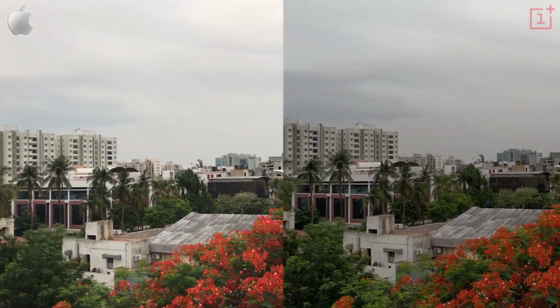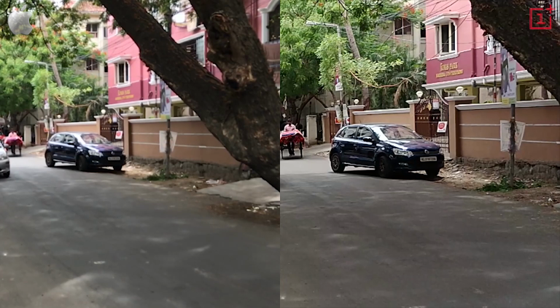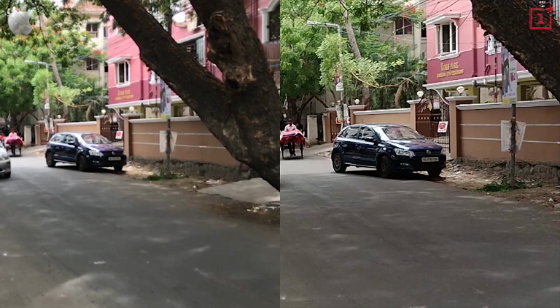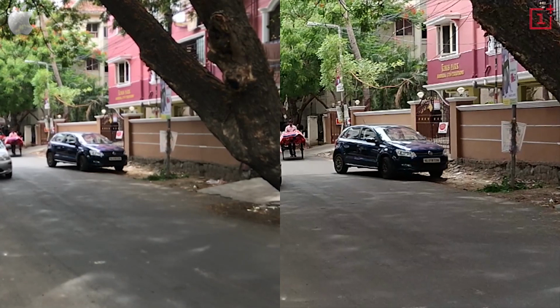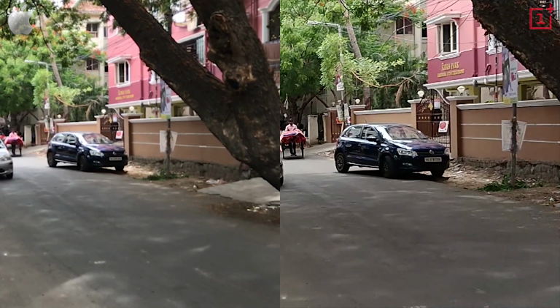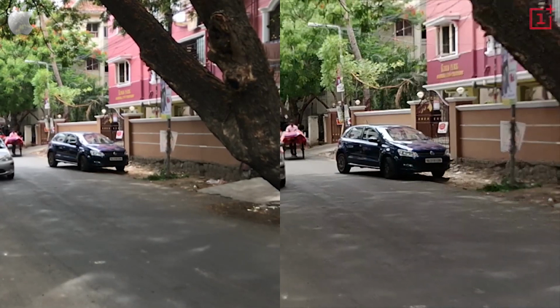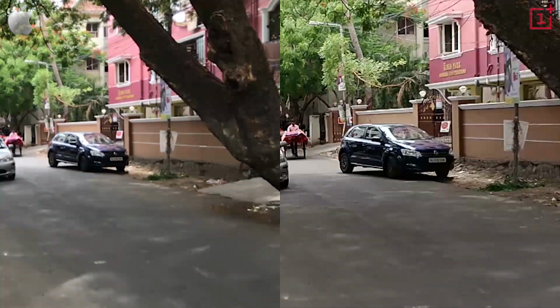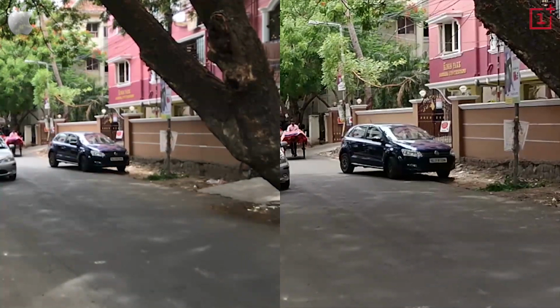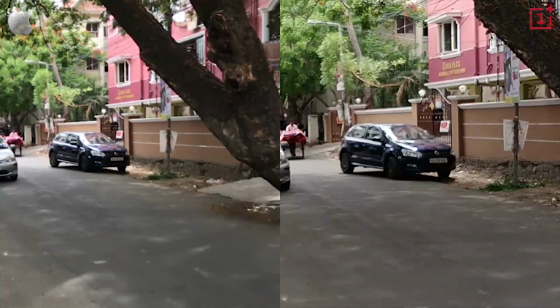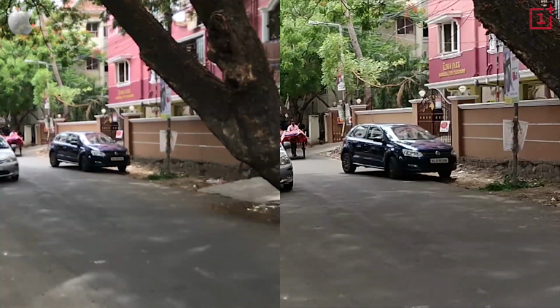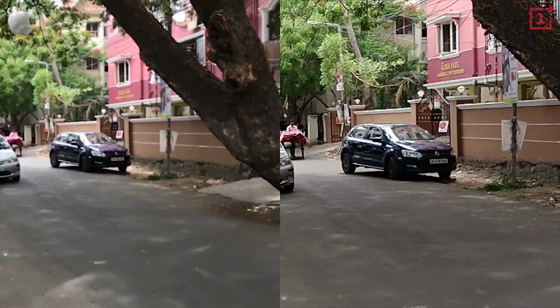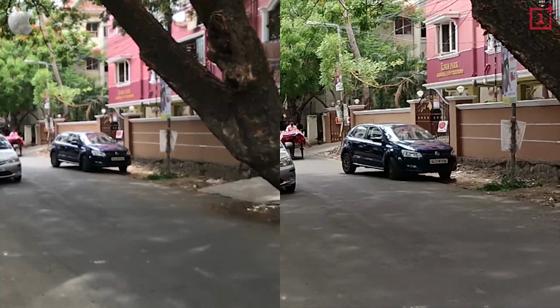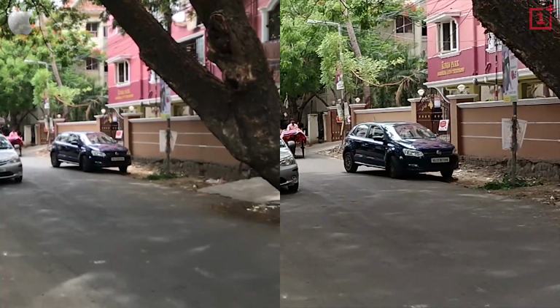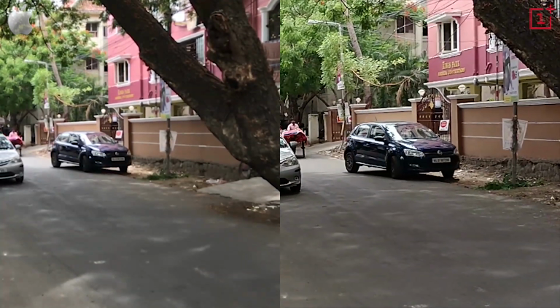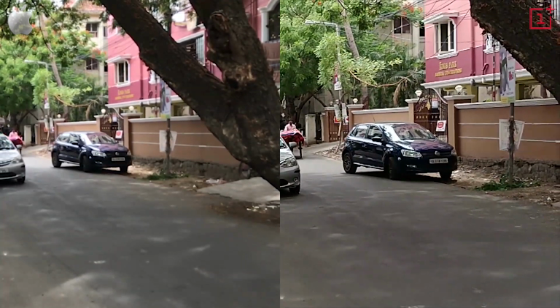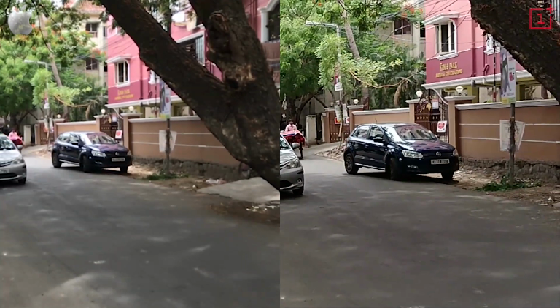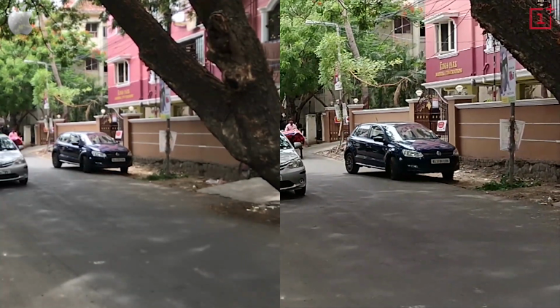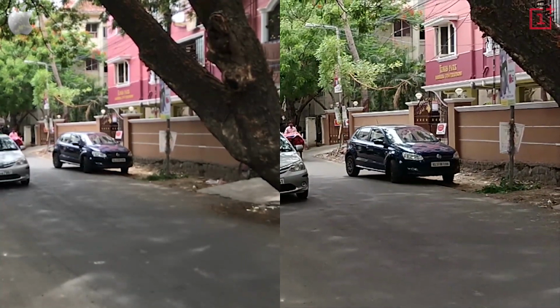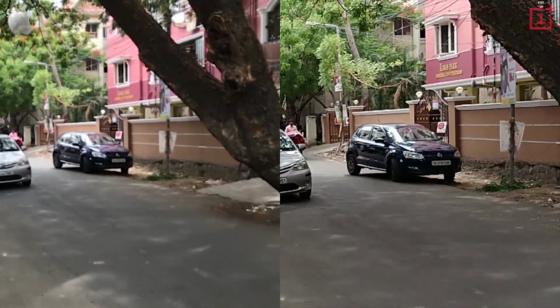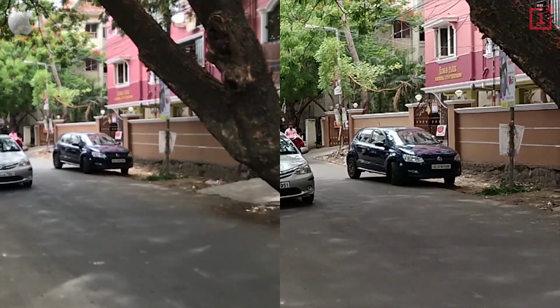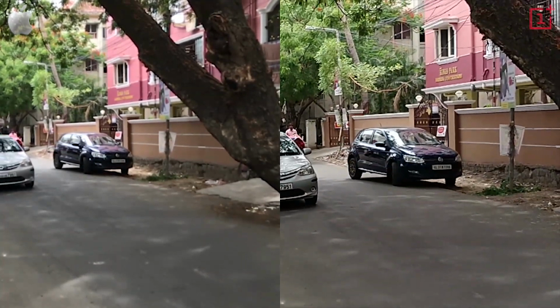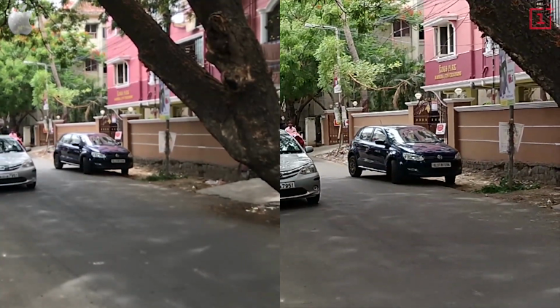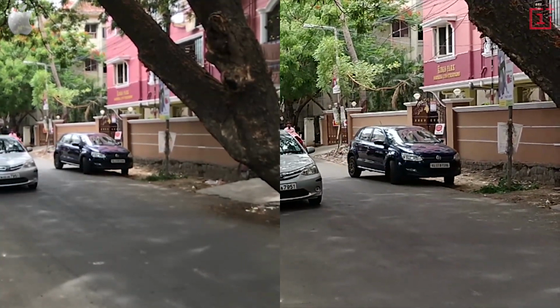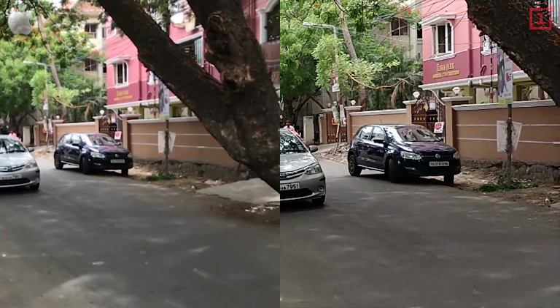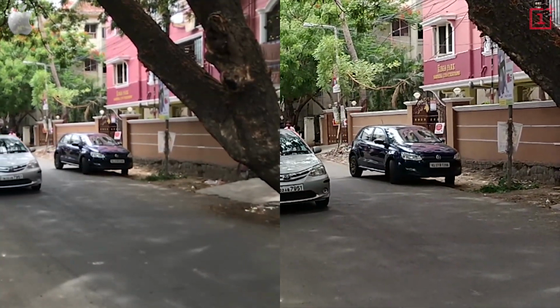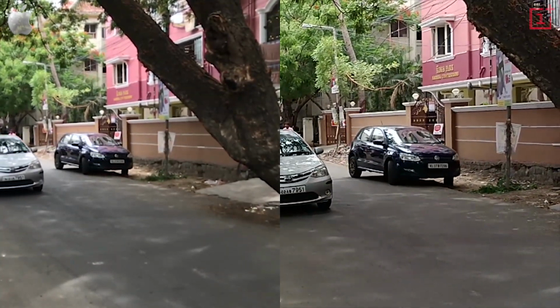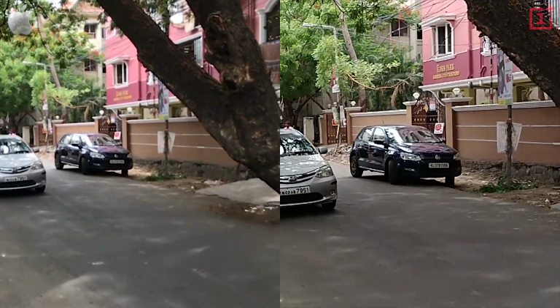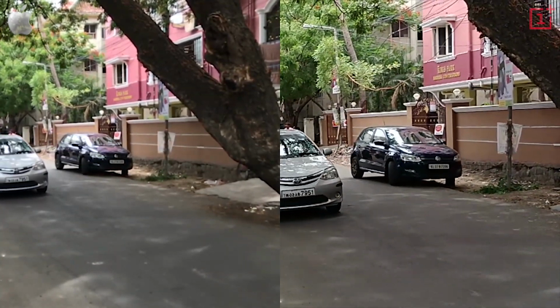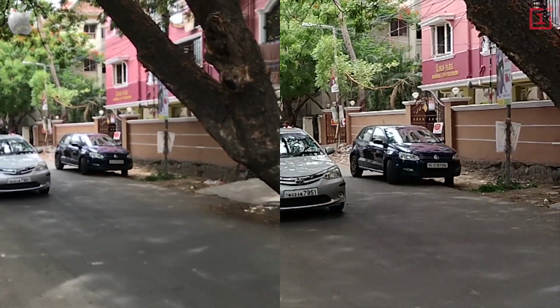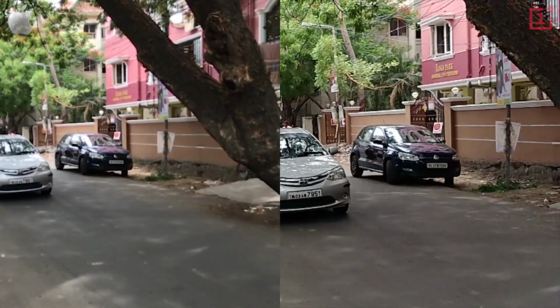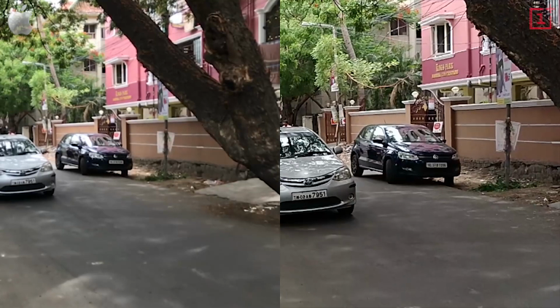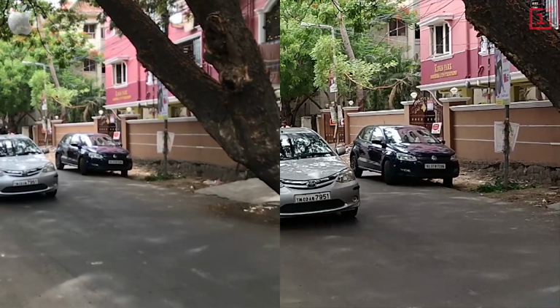When it comes to slow motion video though, the OnePlus 5 is the better of the two. The footage is much sharper.